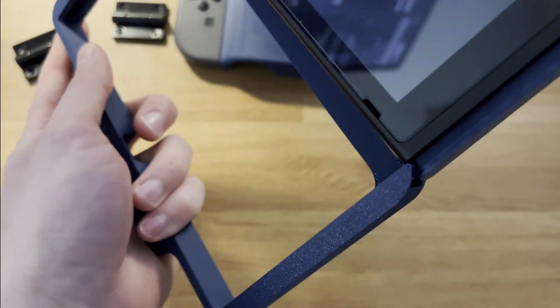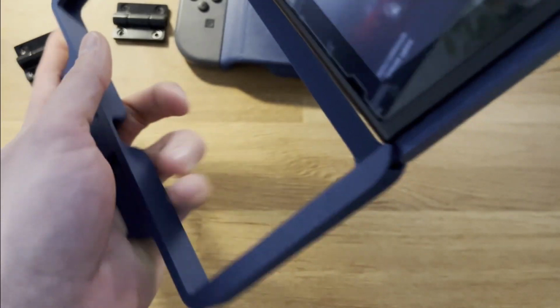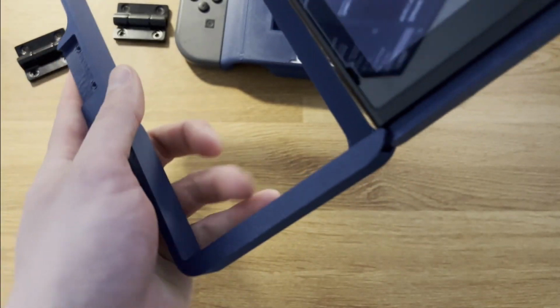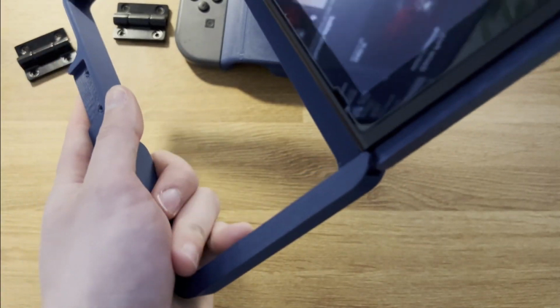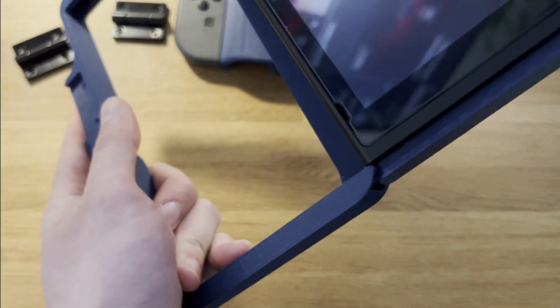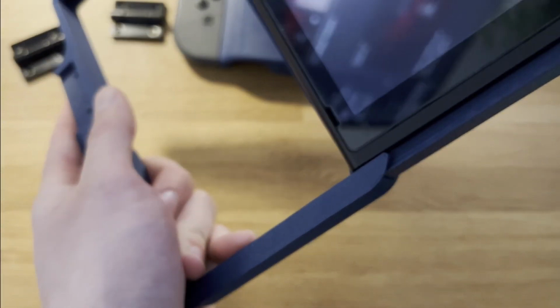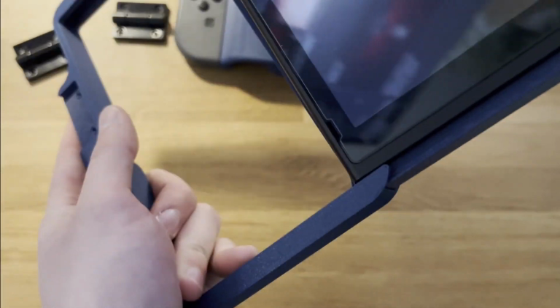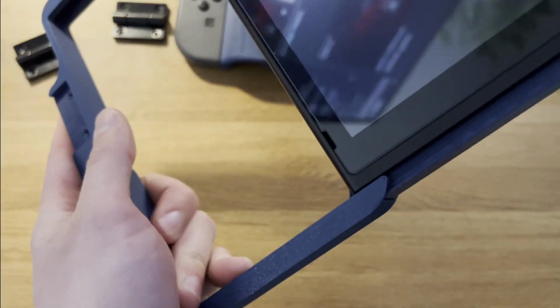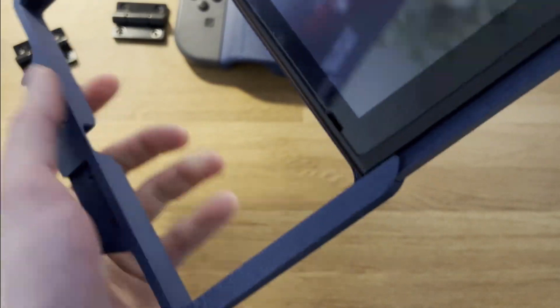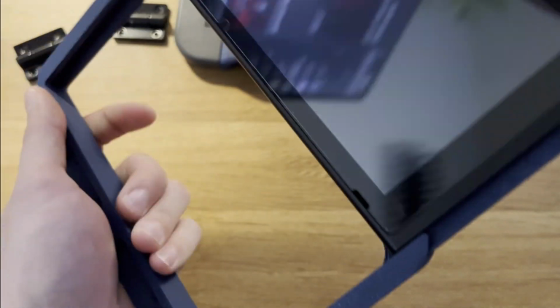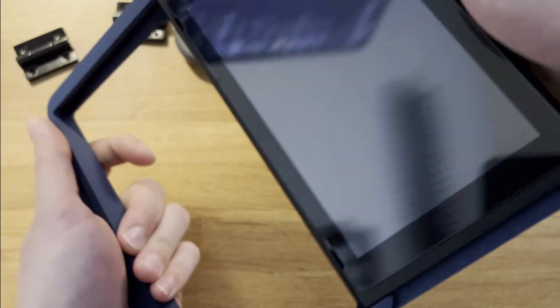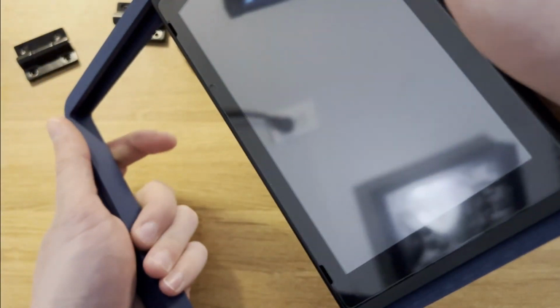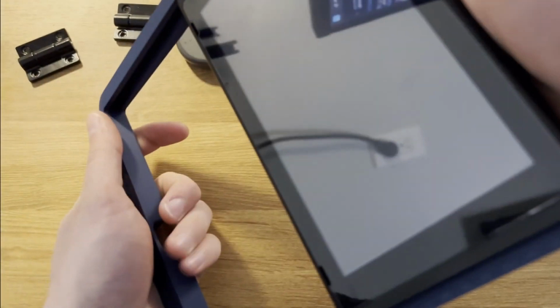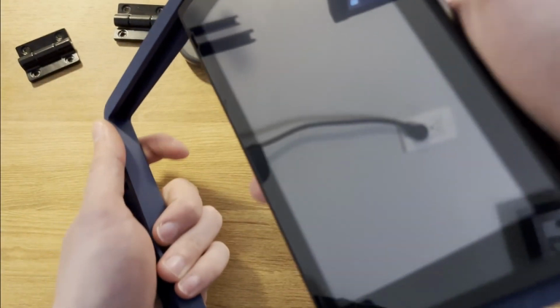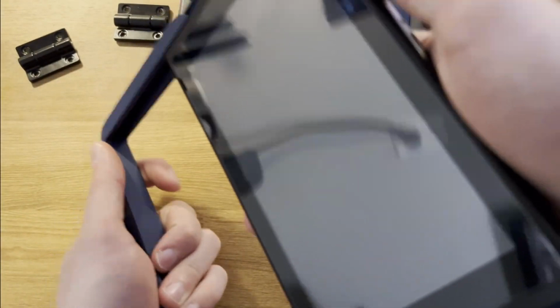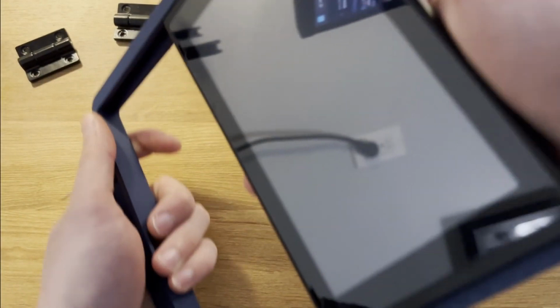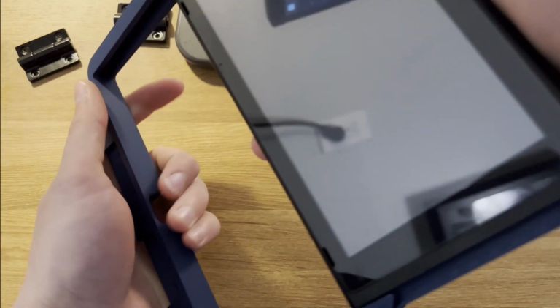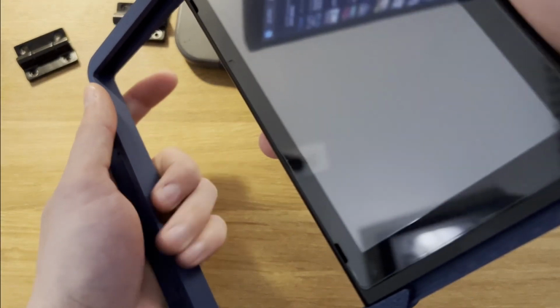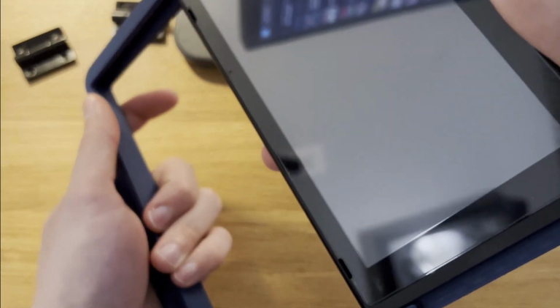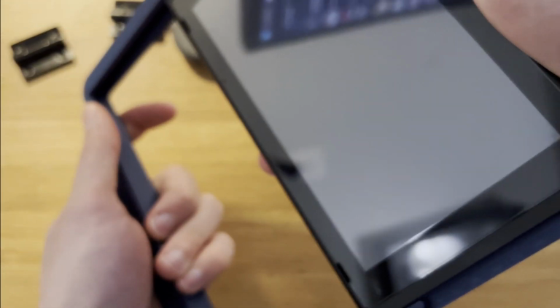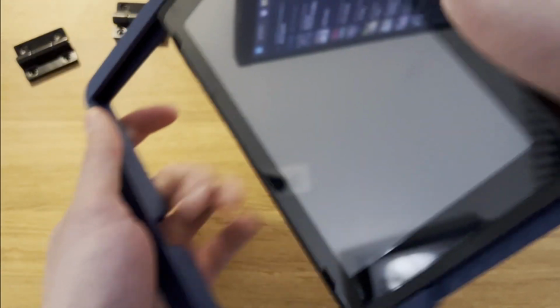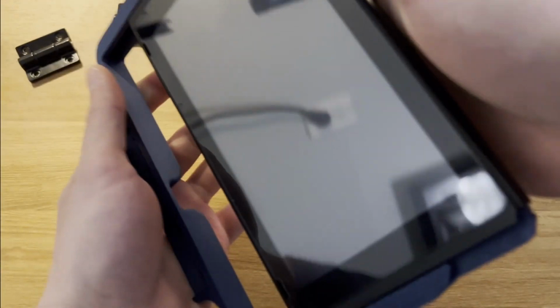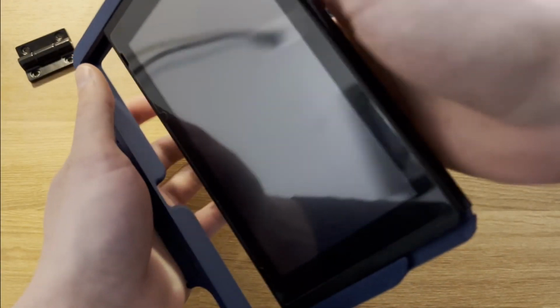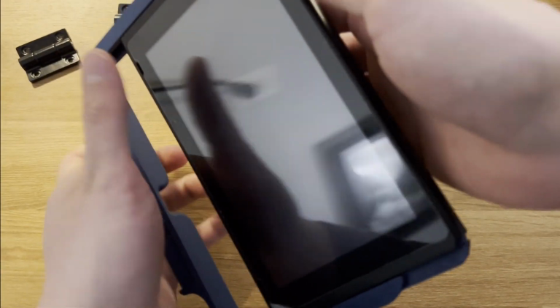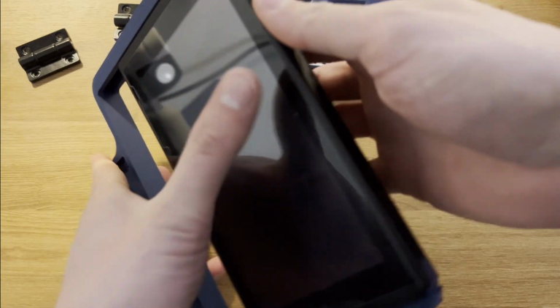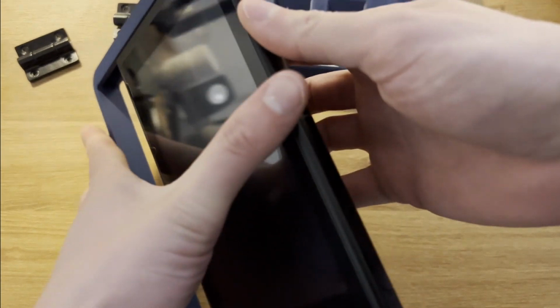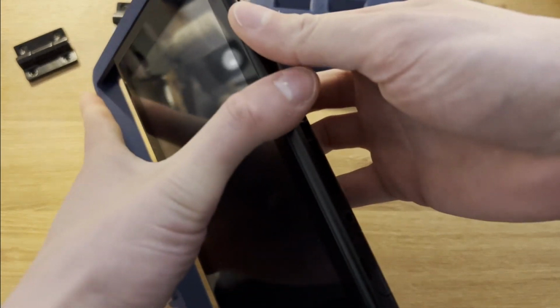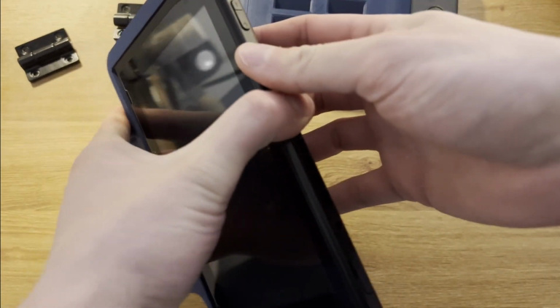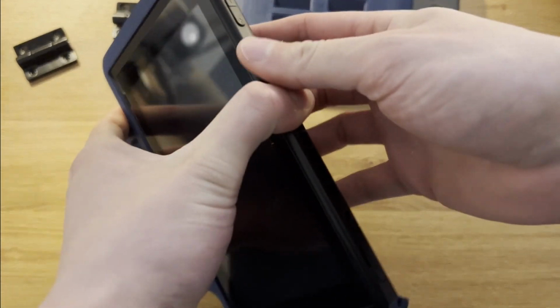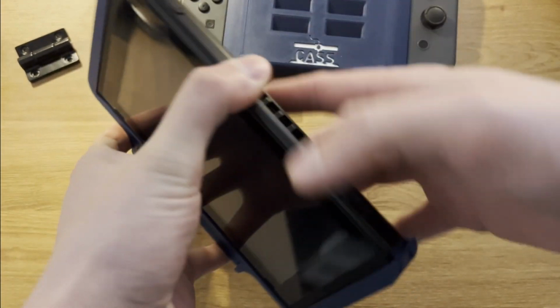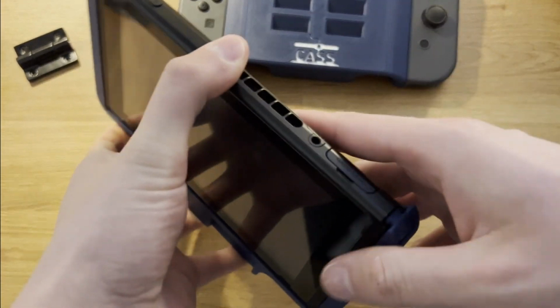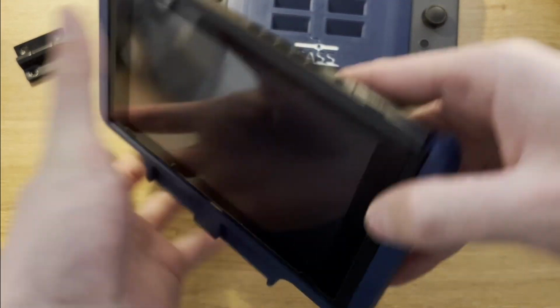The Switch slides in and out of the top piece fairly easily — again, as long as you're being mindful of pulling straight up or pushing straight down.